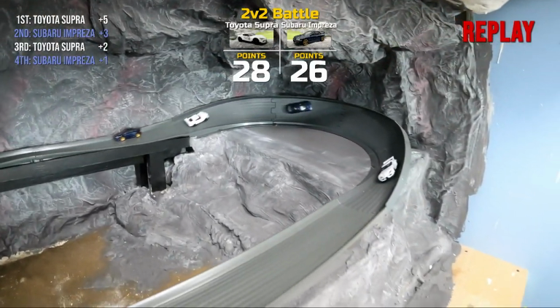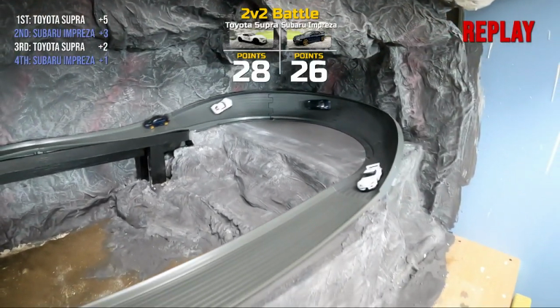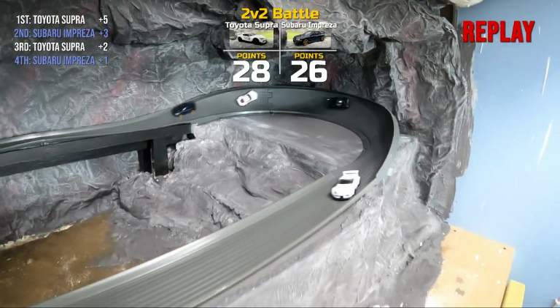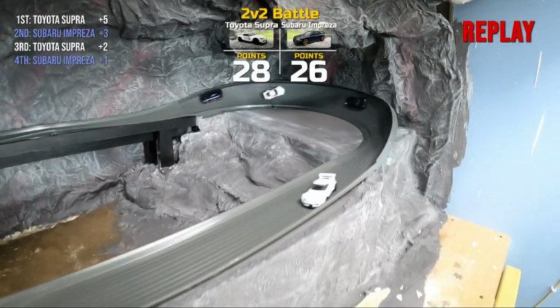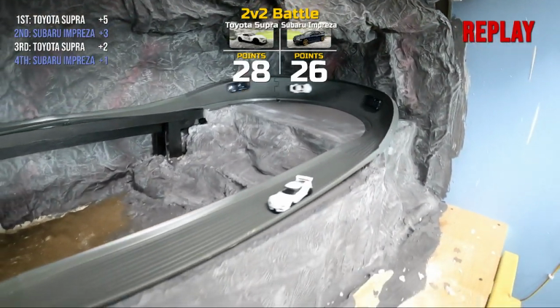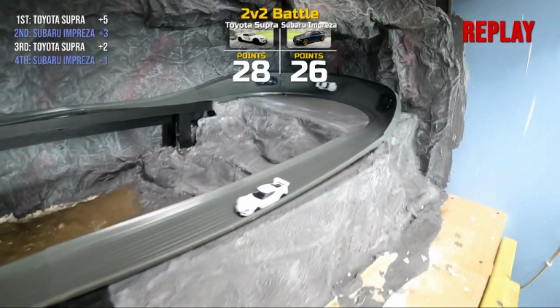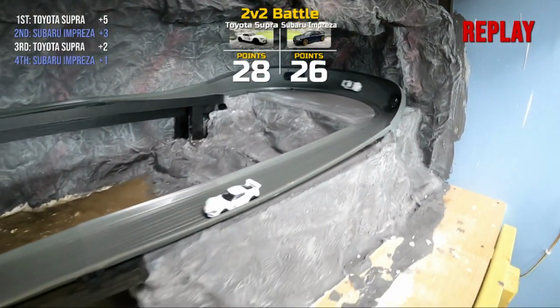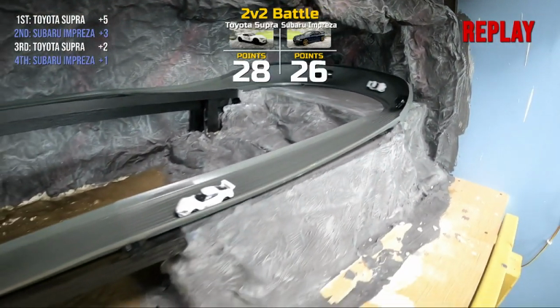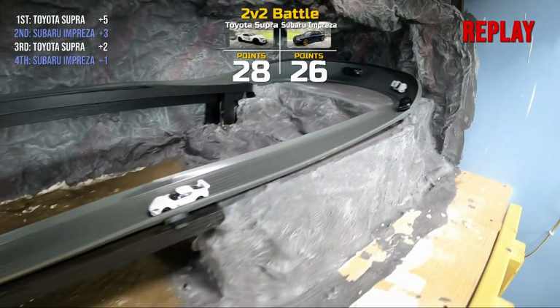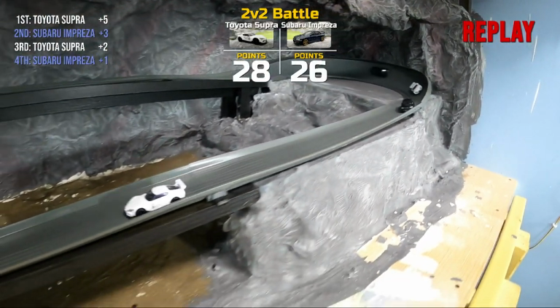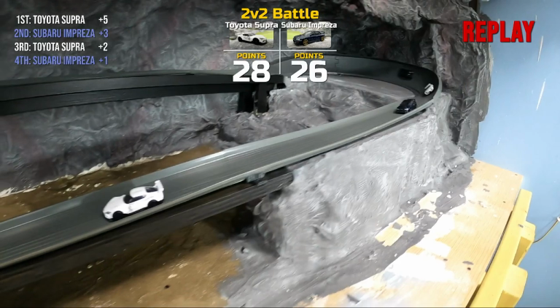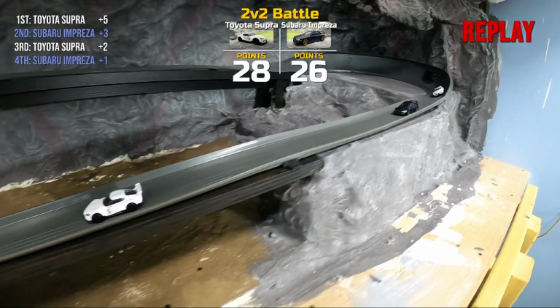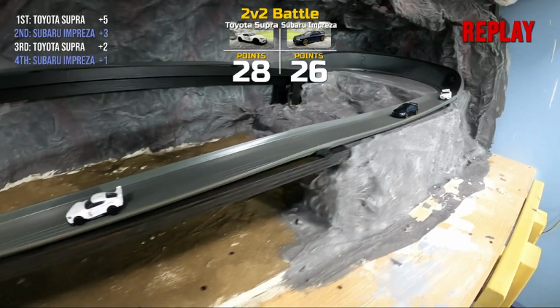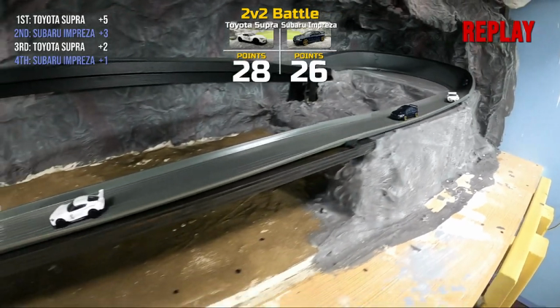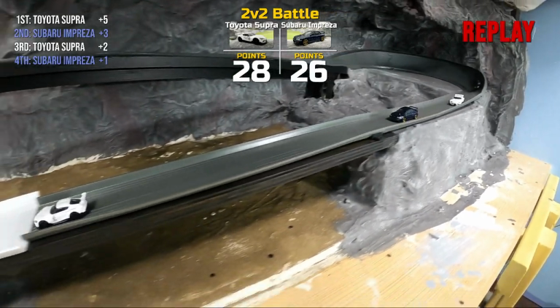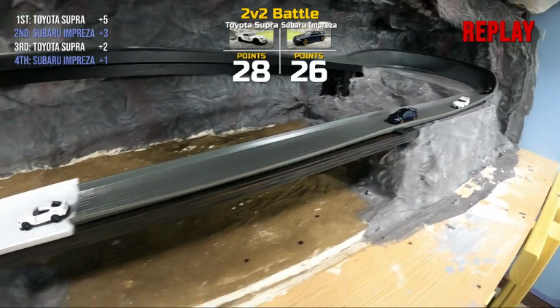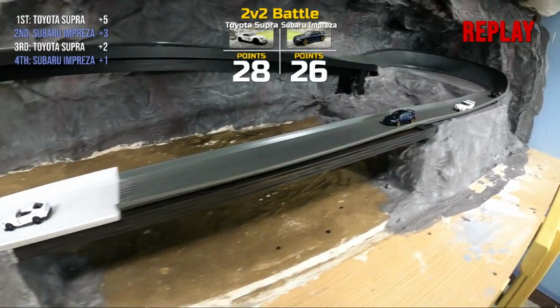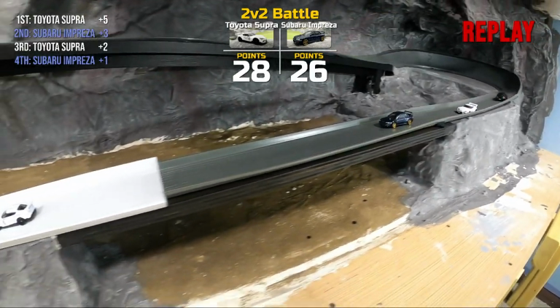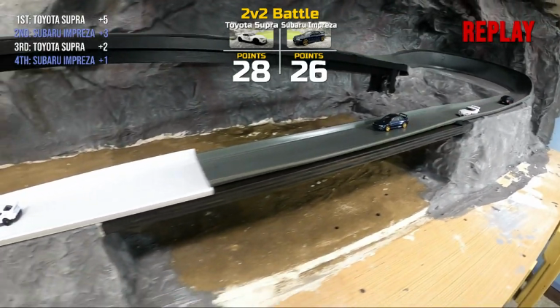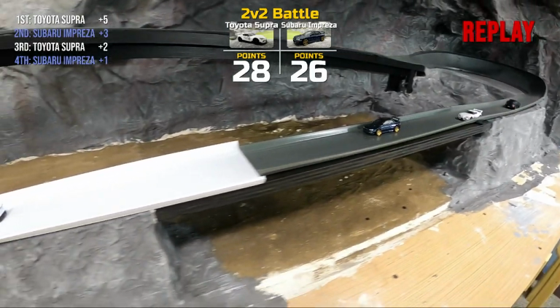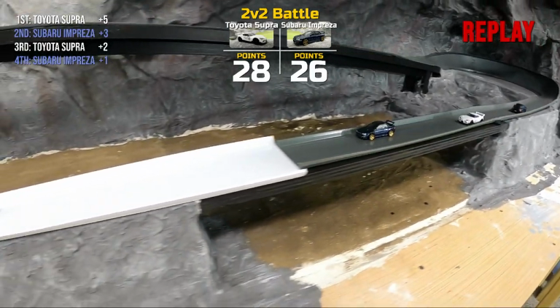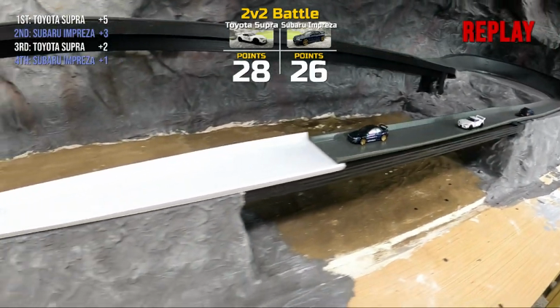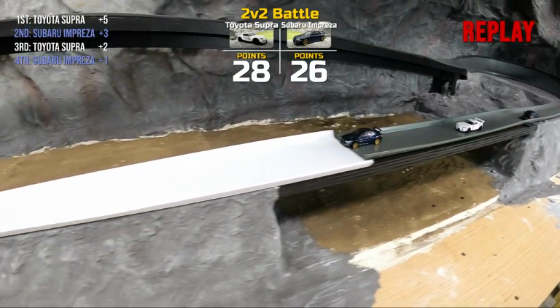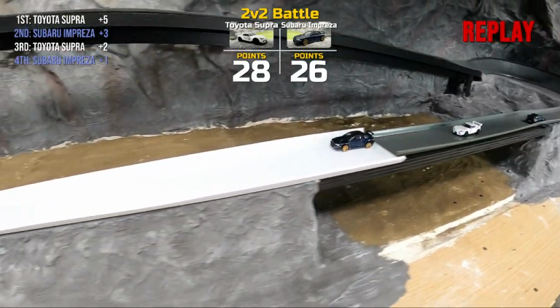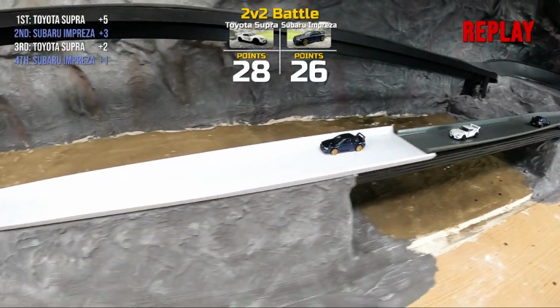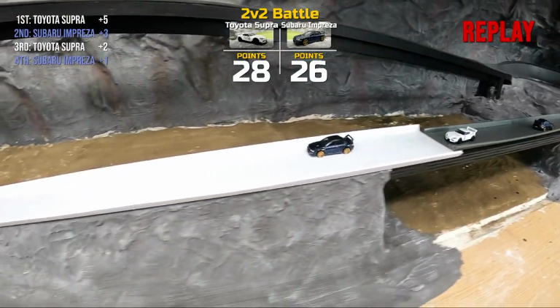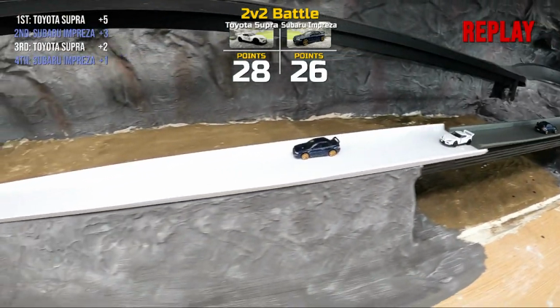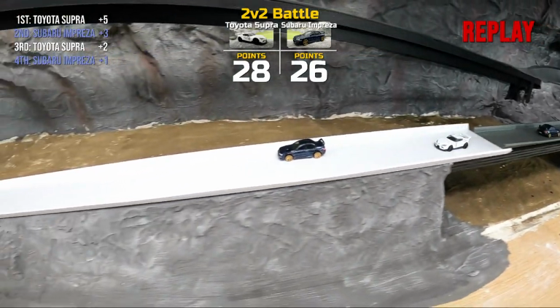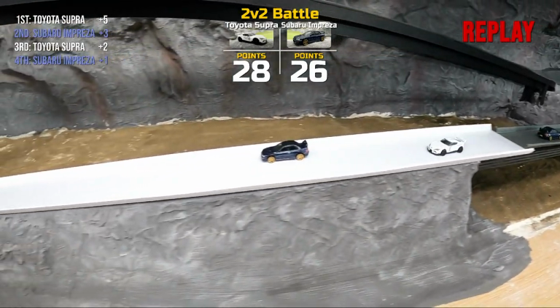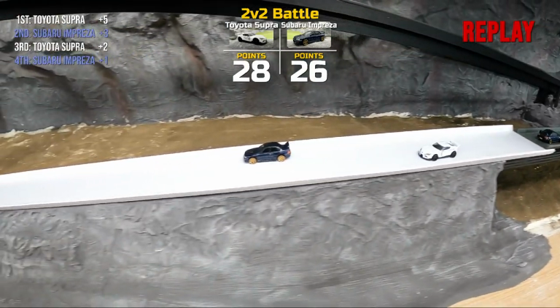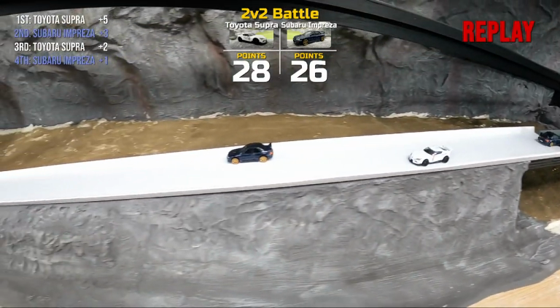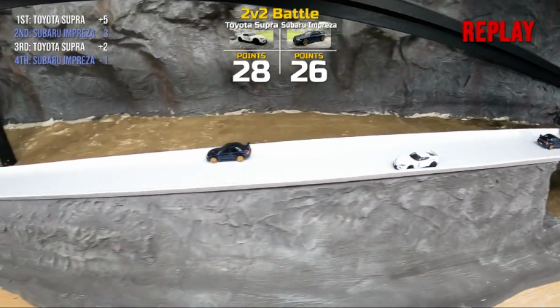With one to go, this is going to be a tight one. Subaru is going to need a big finish if they want a chance to win this thing.